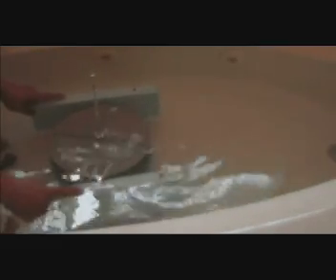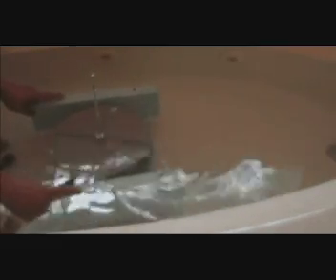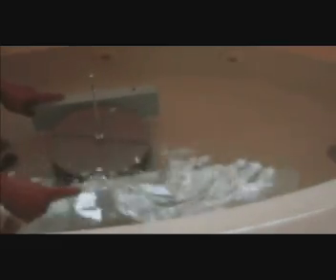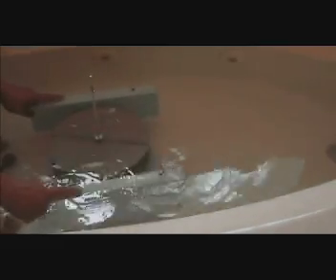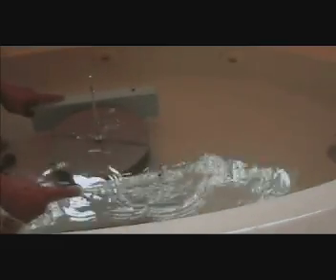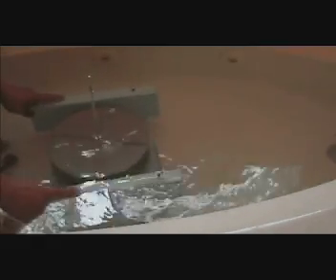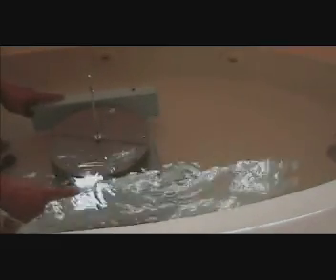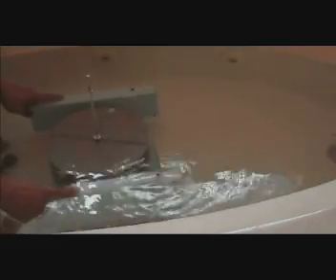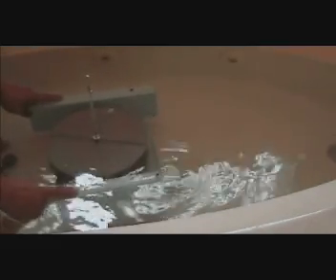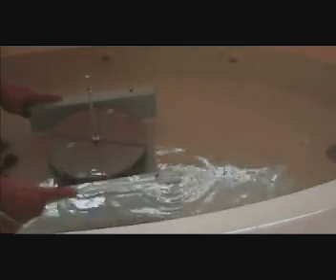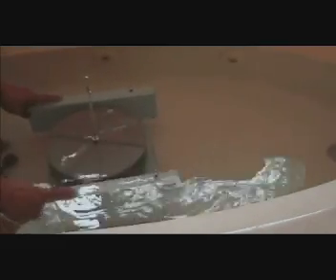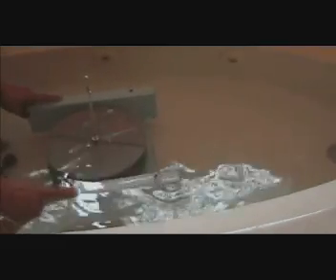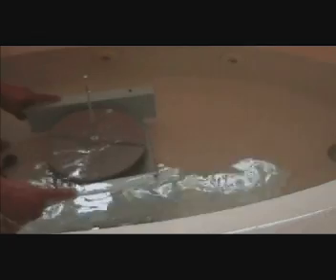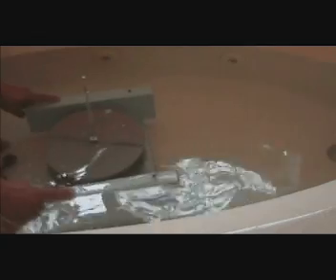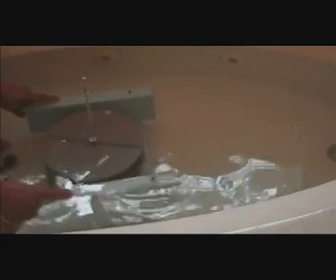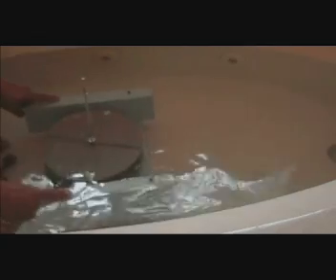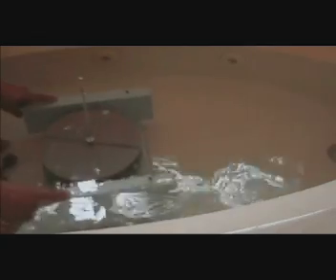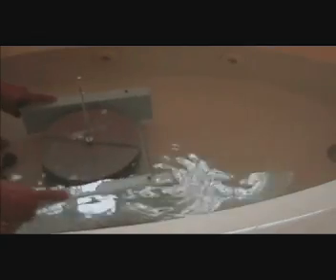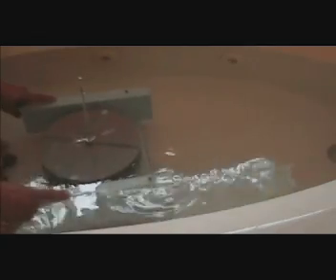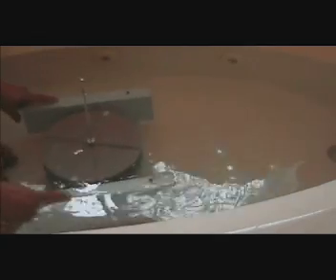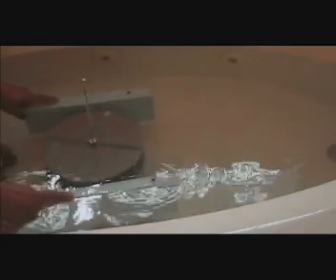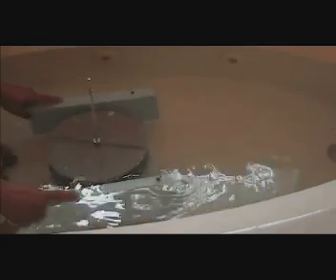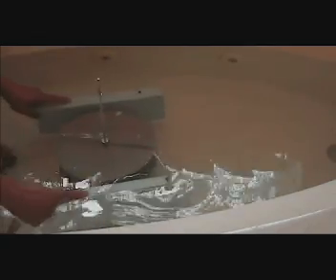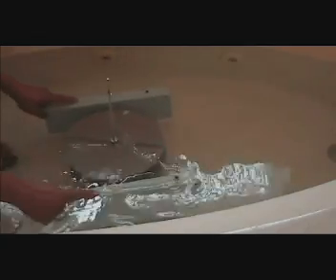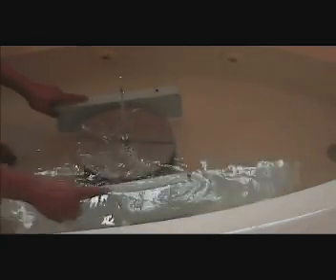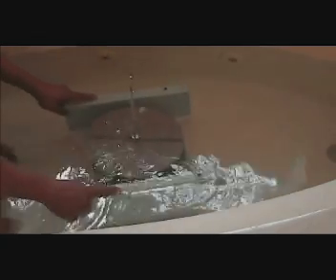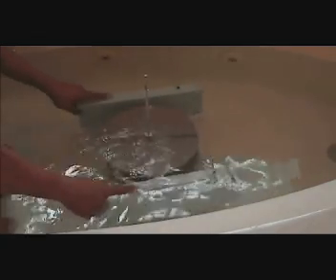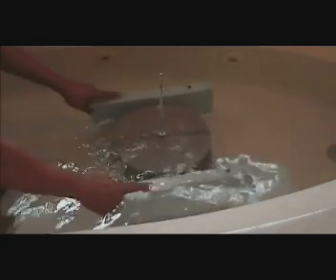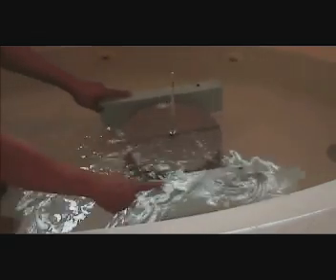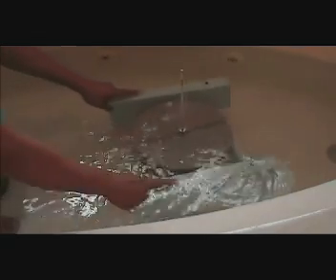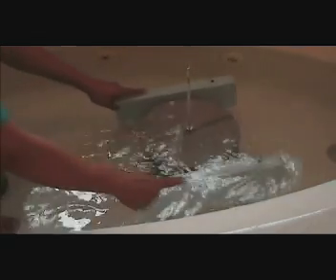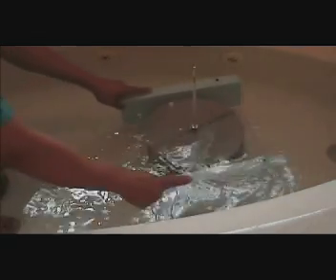Therefore, you can see, when we move it, it turns.